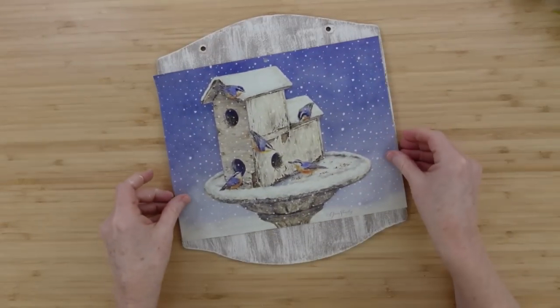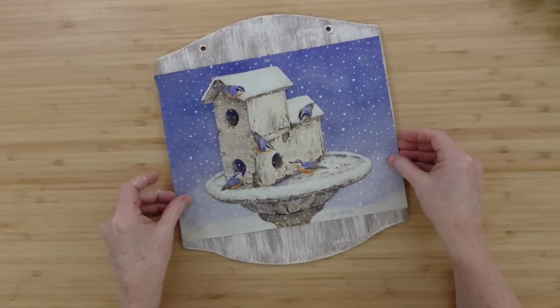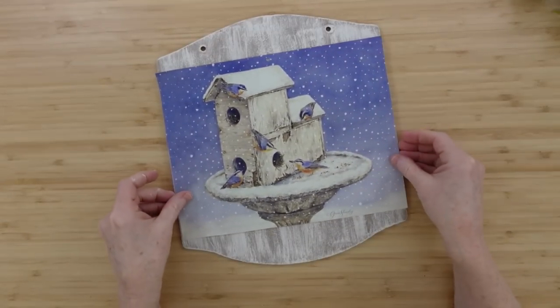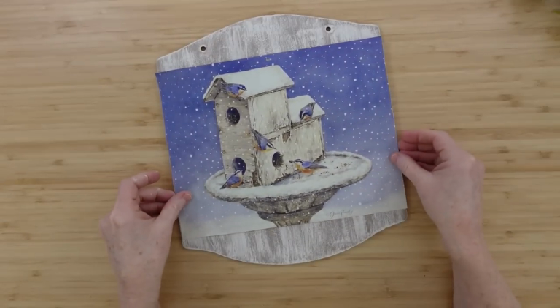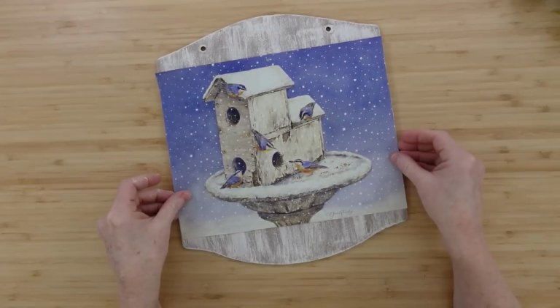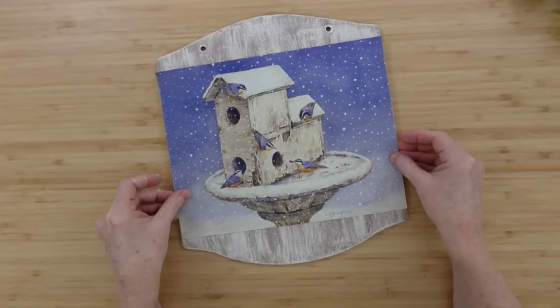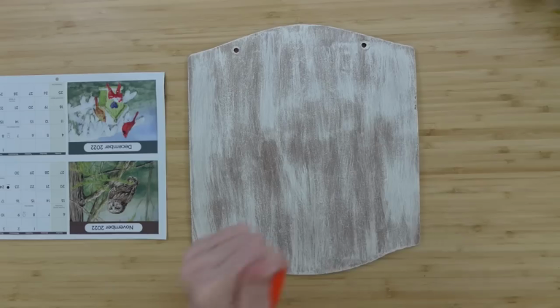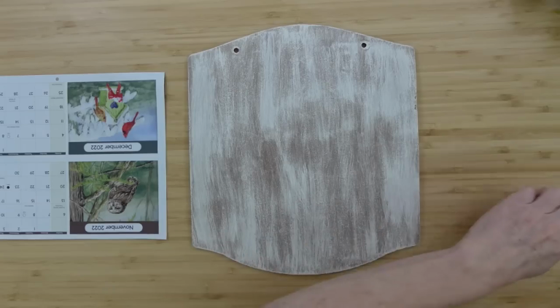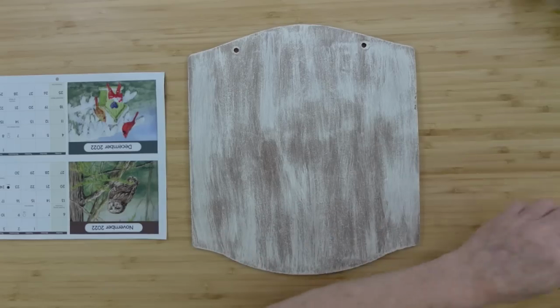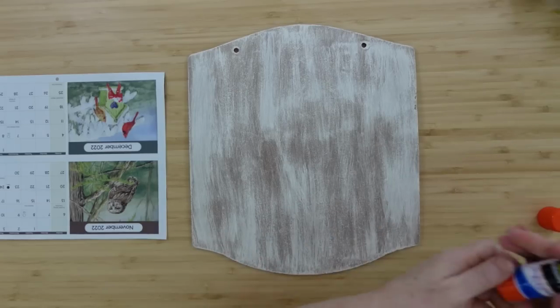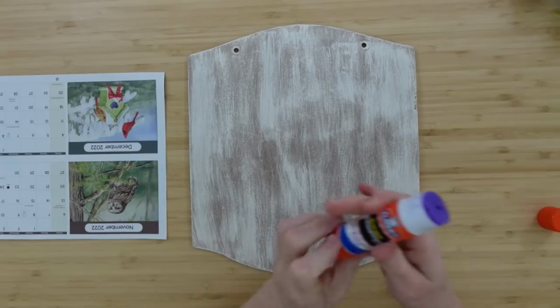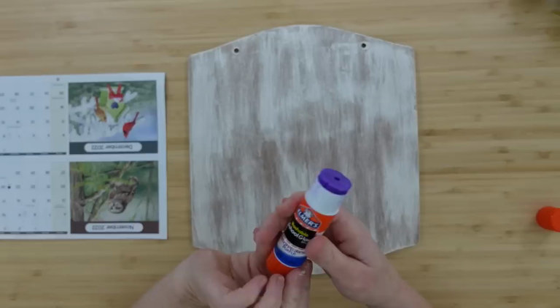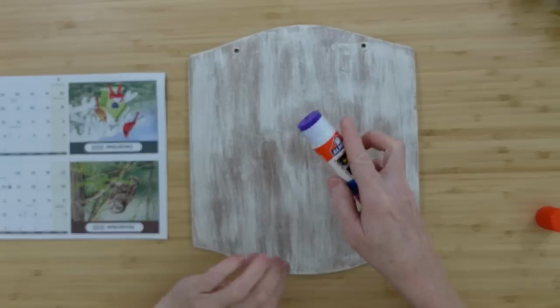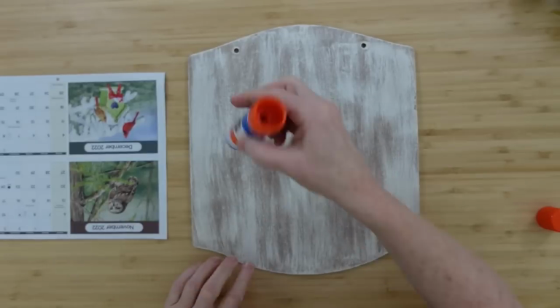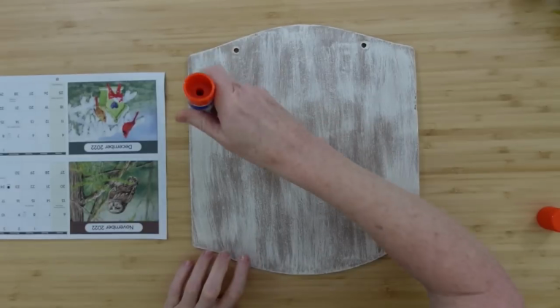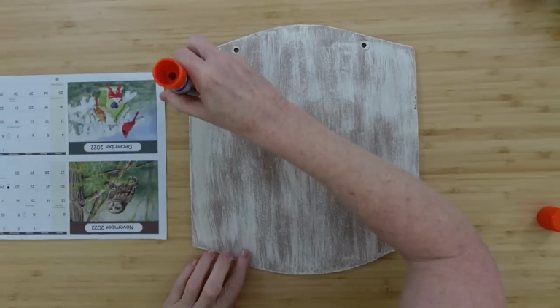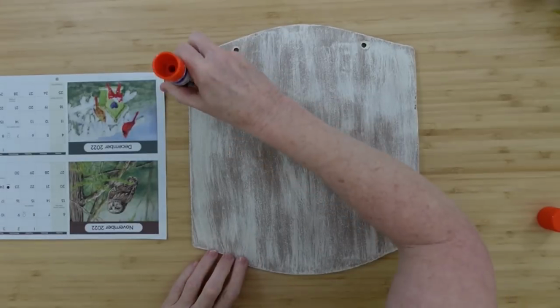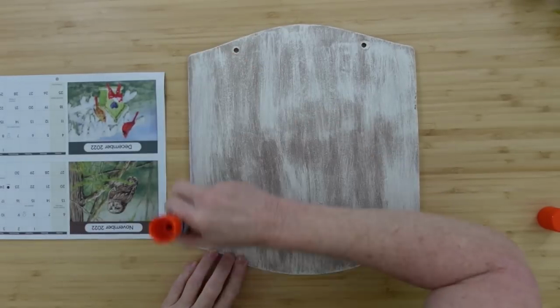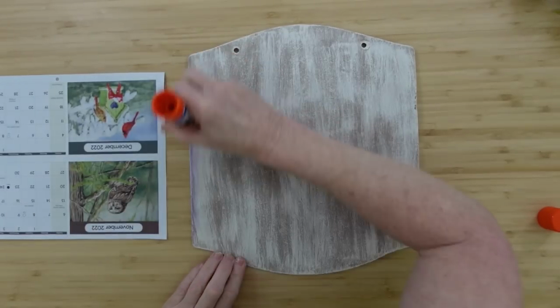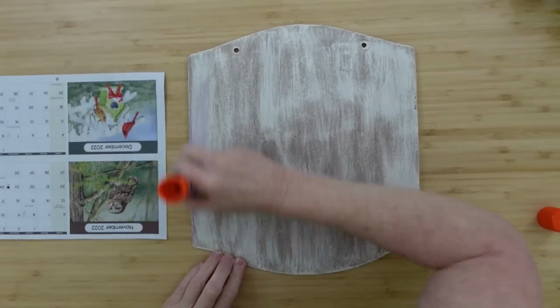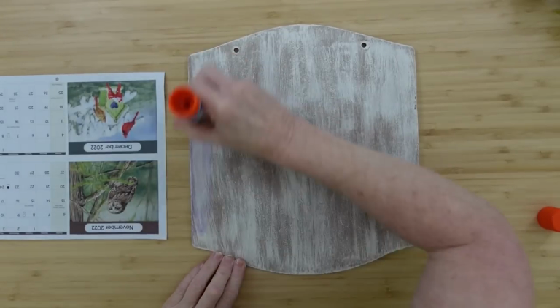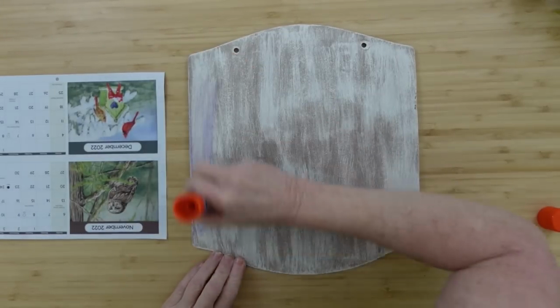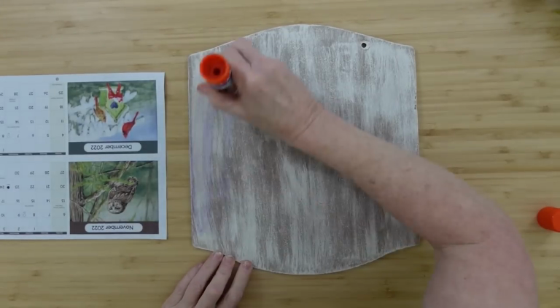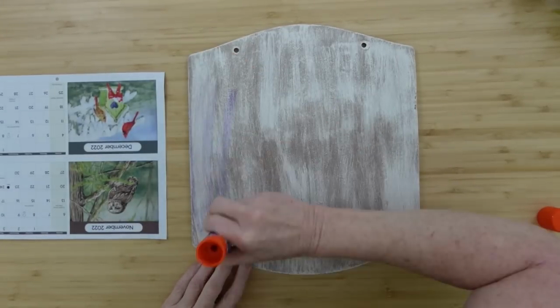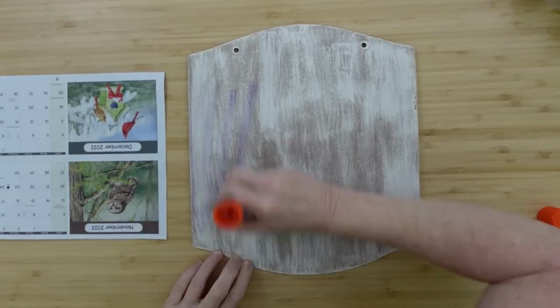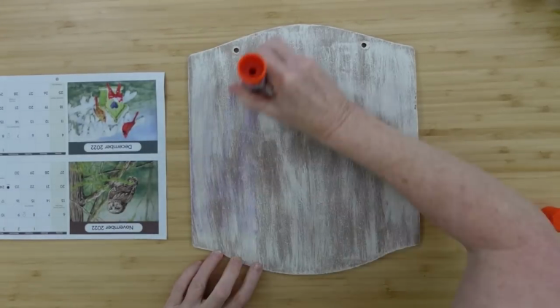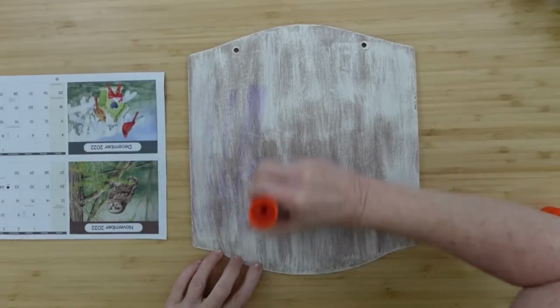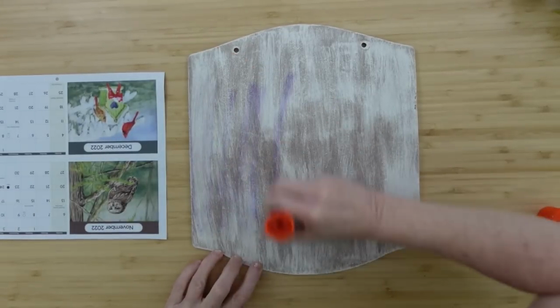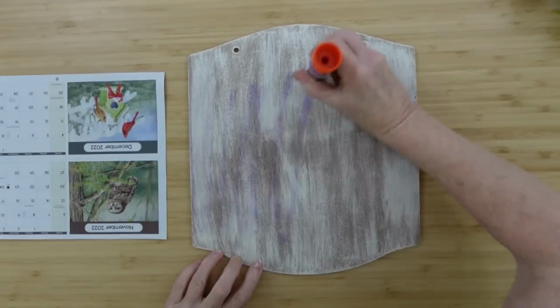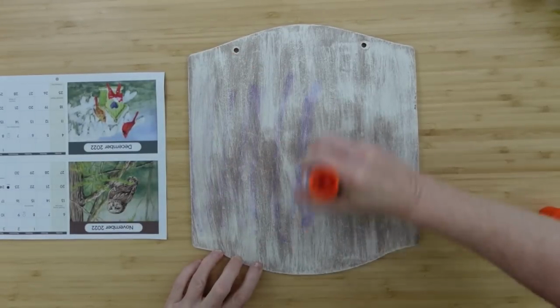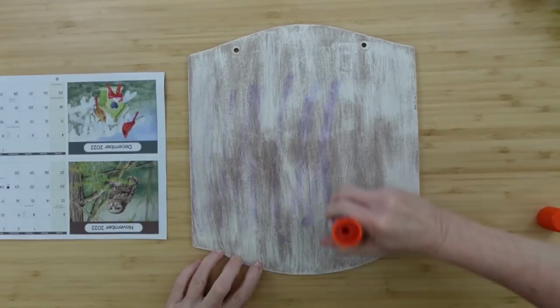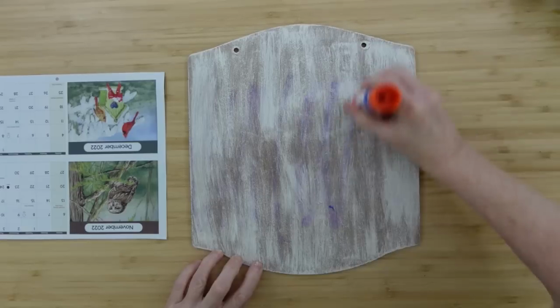I'm going to figure out where I want to put it on the board. Remember the little holes at the top because that's where the hanger goes, and then start putting down your glue.